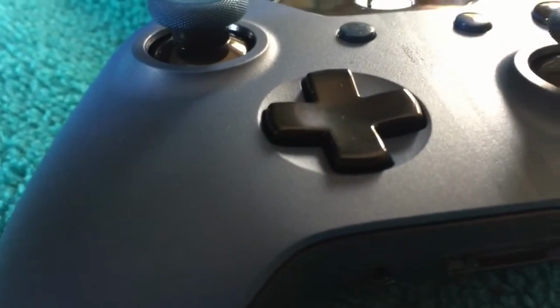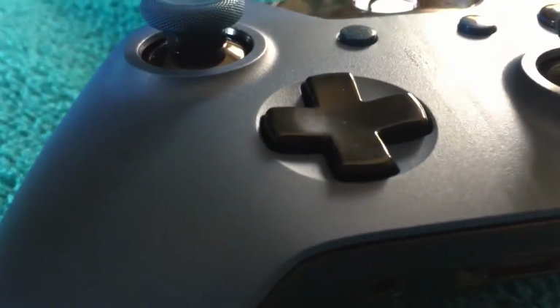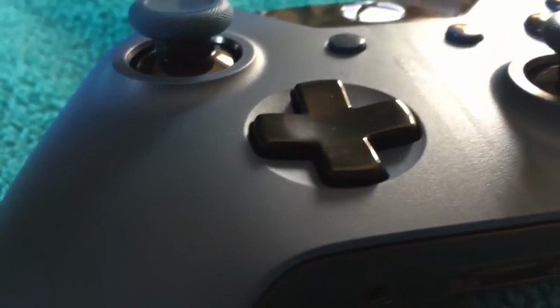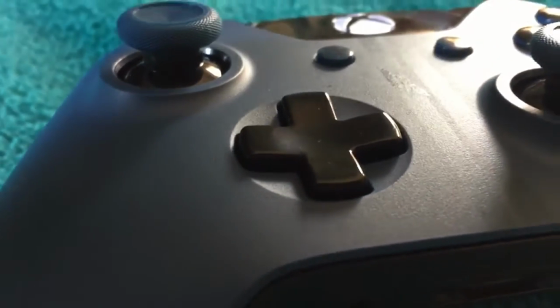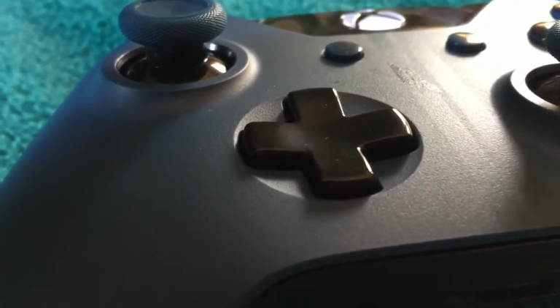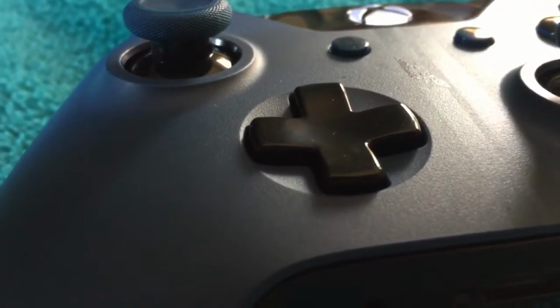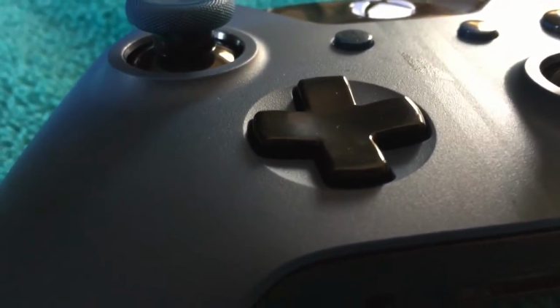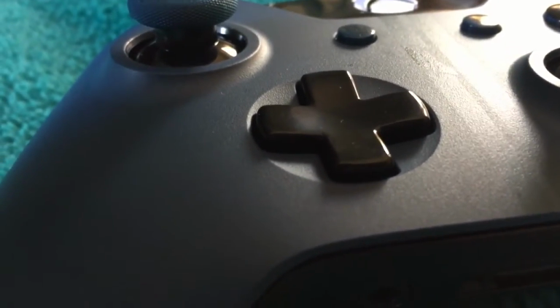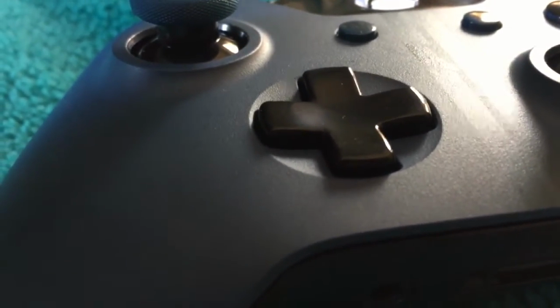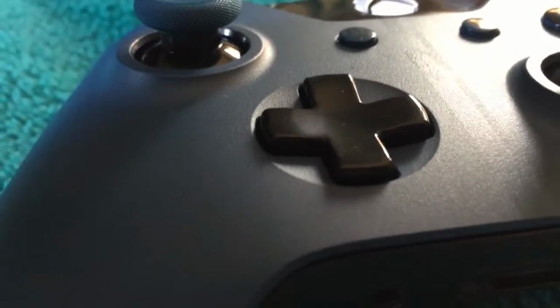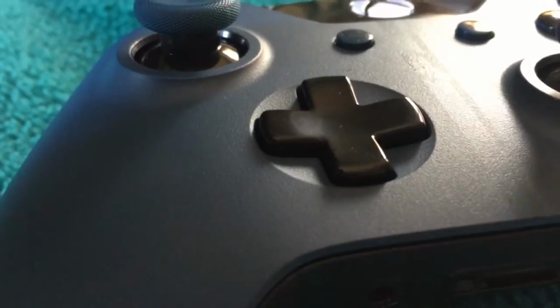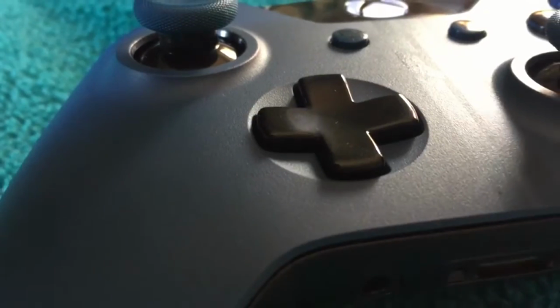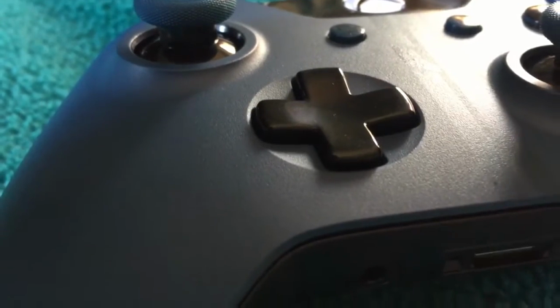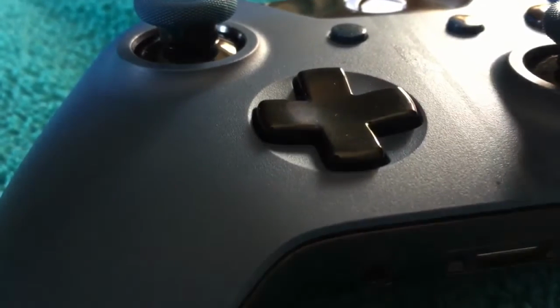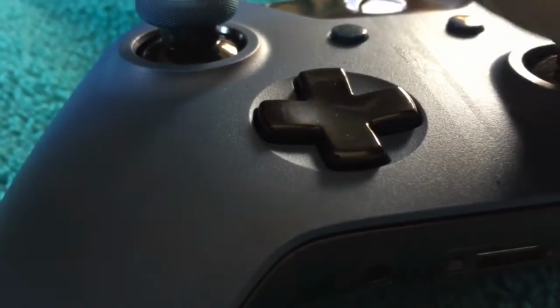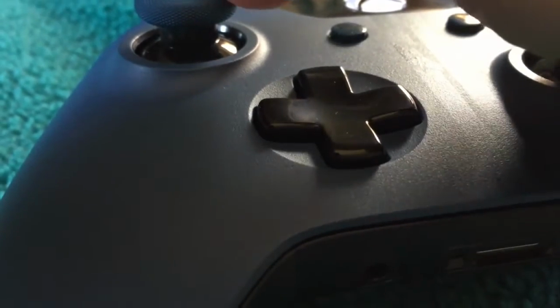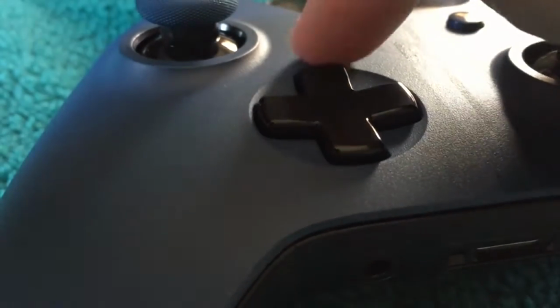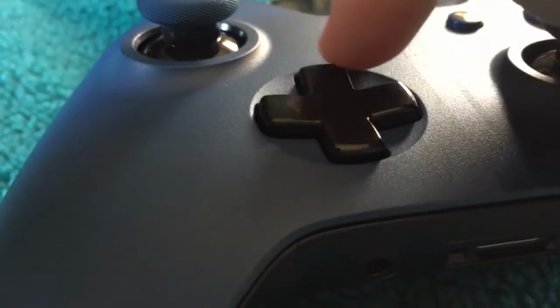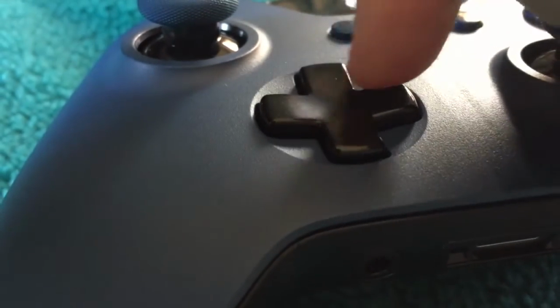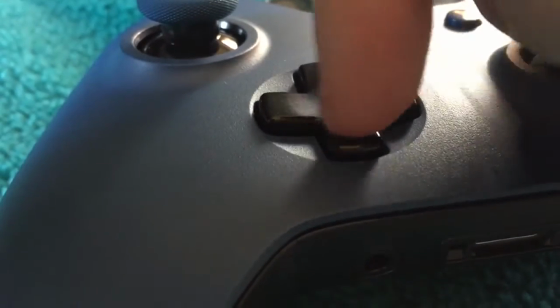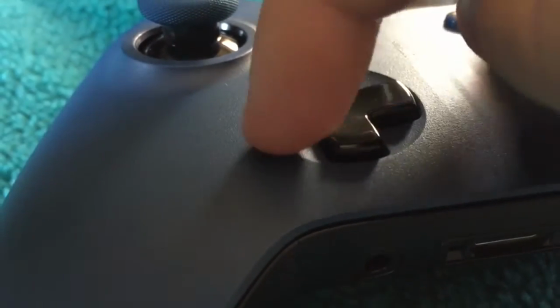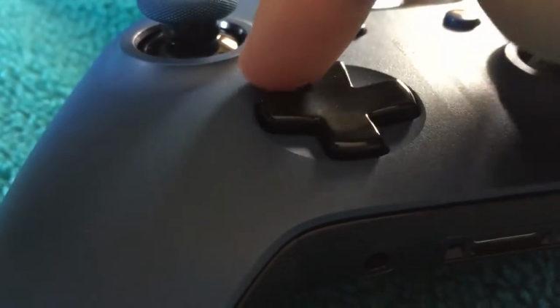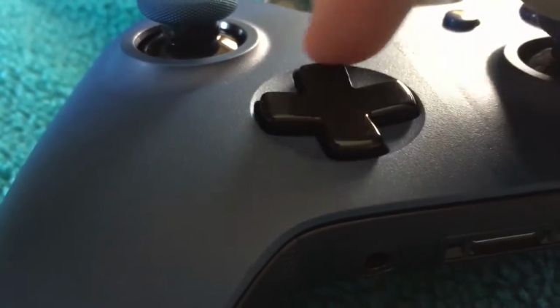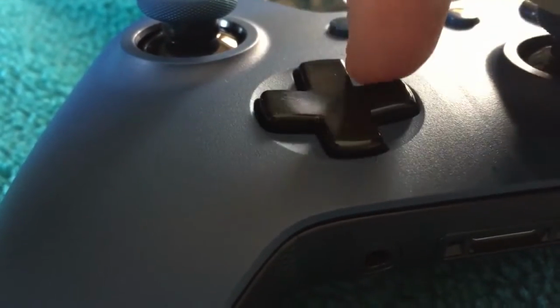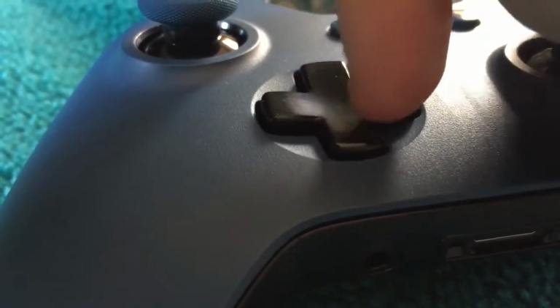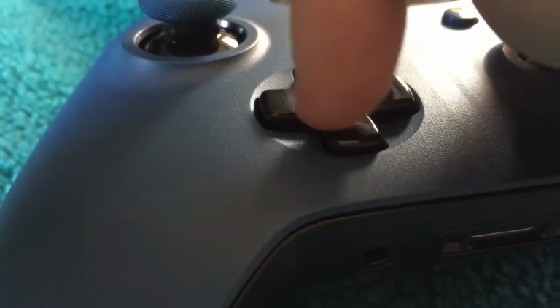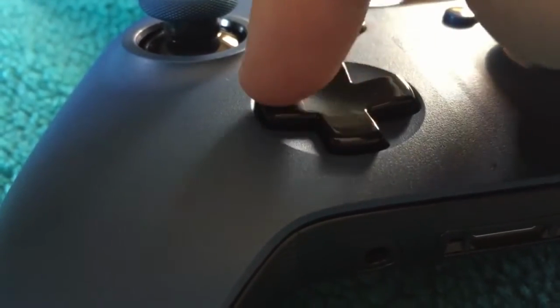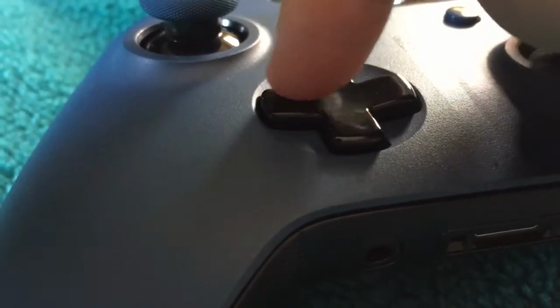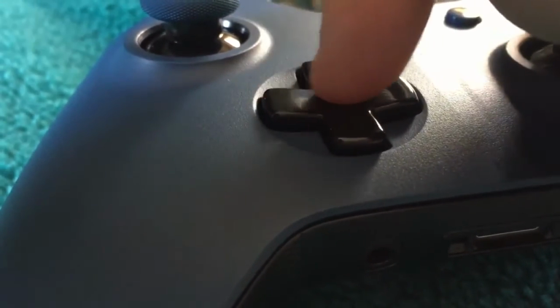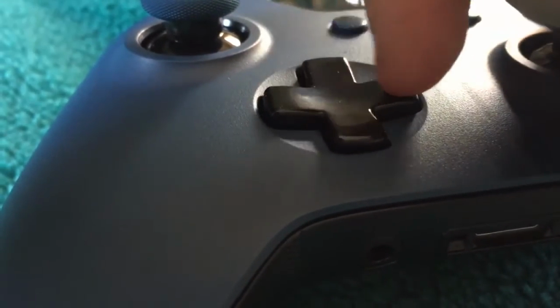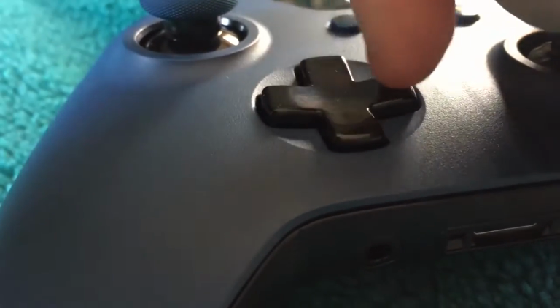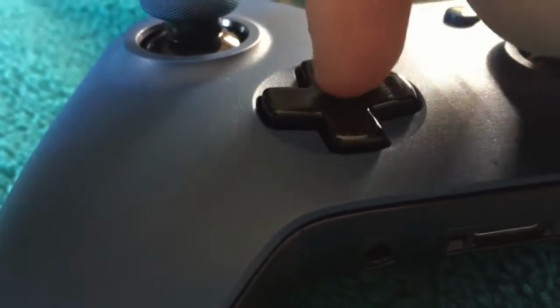As you can see, this is the up, down, left, right button.